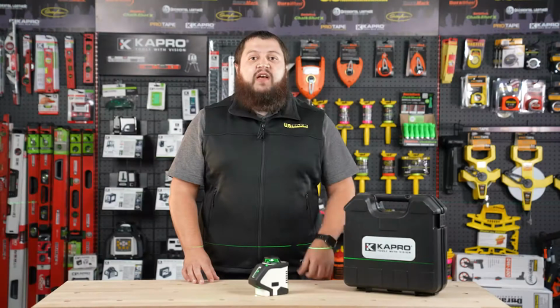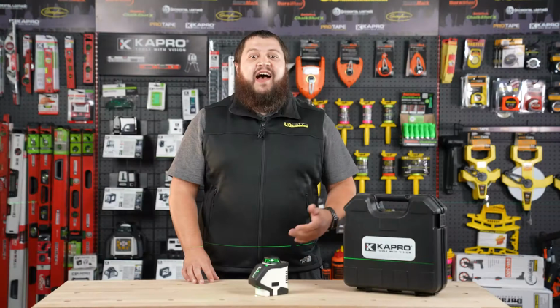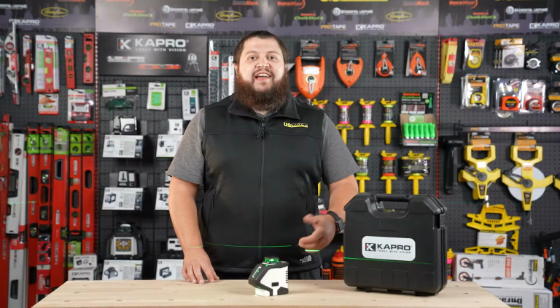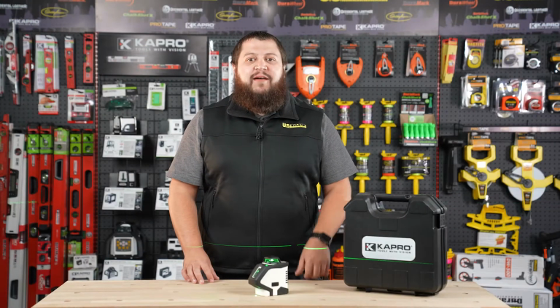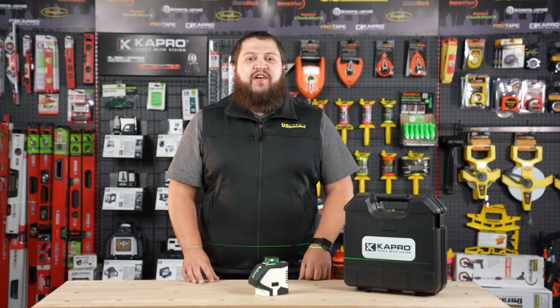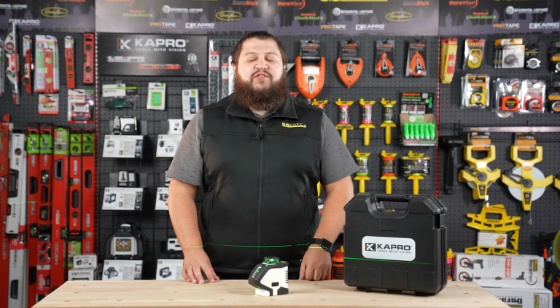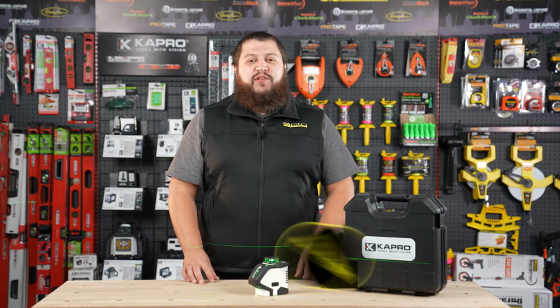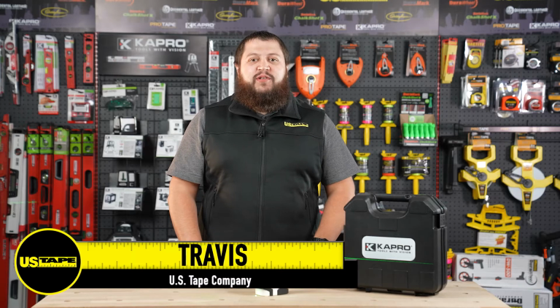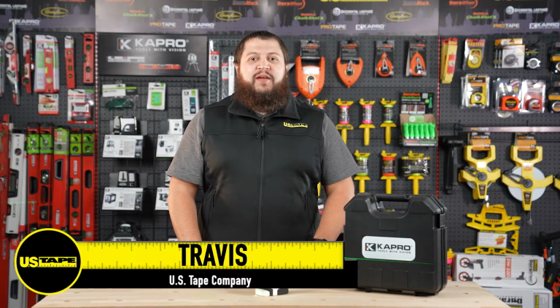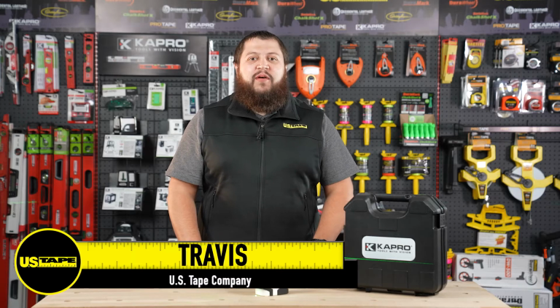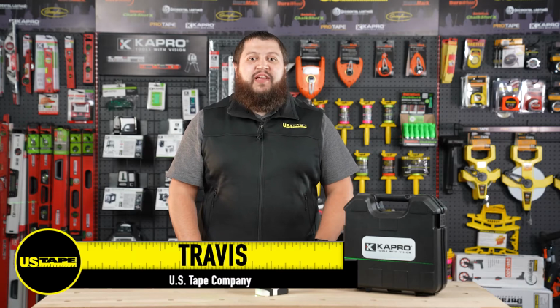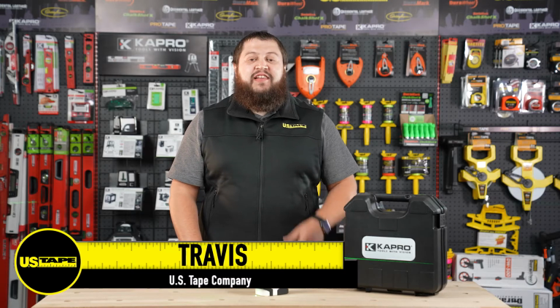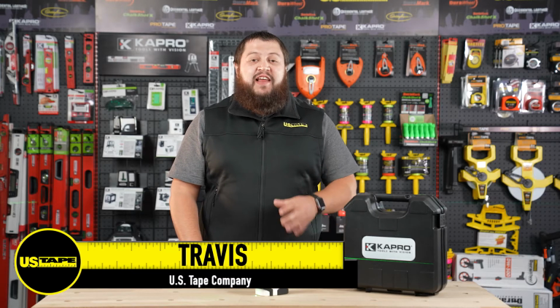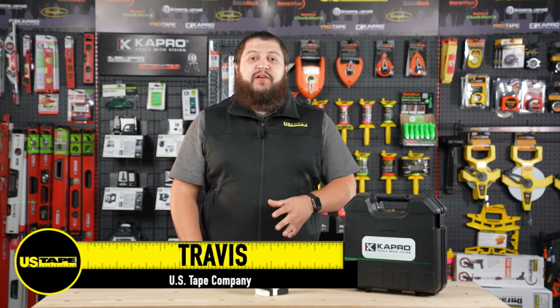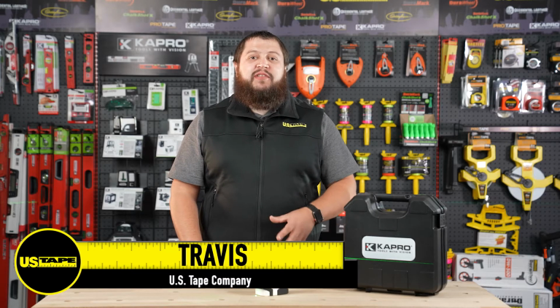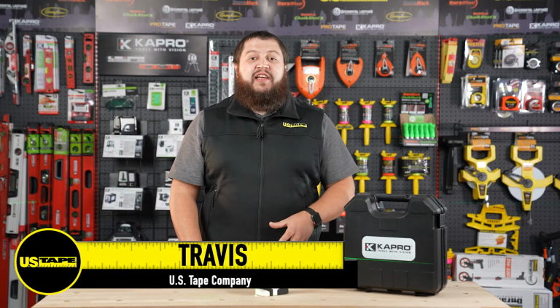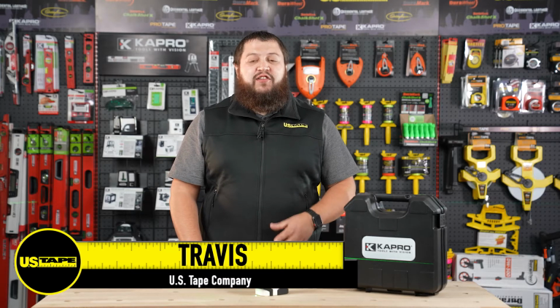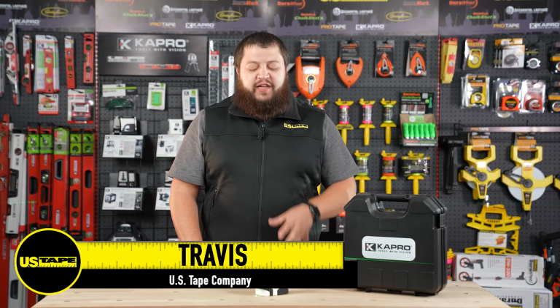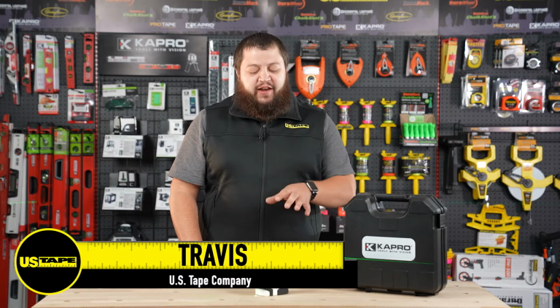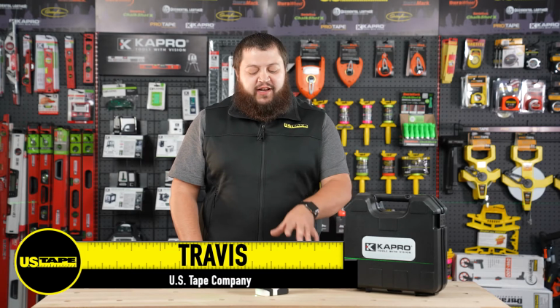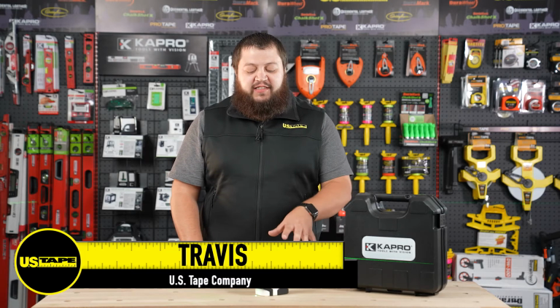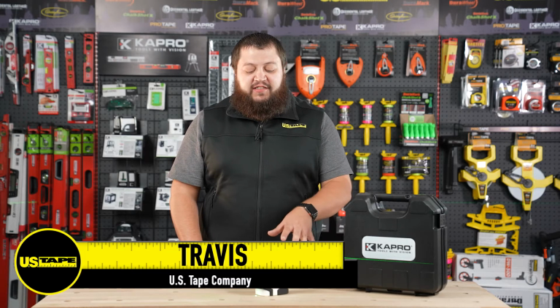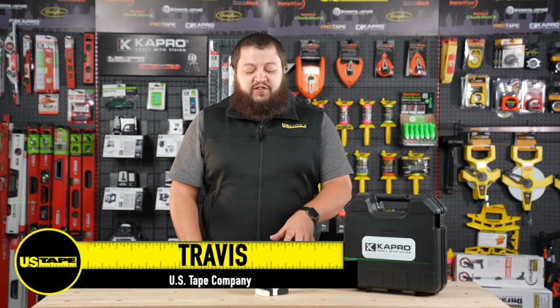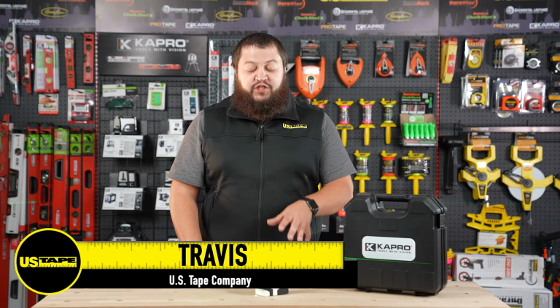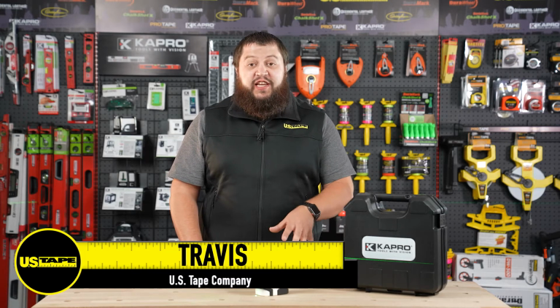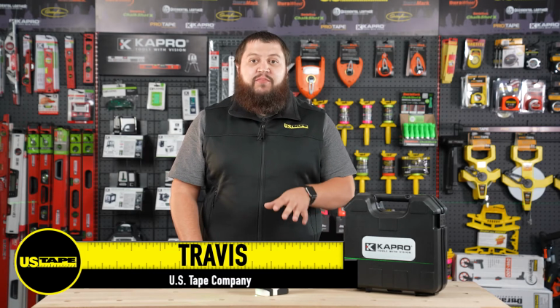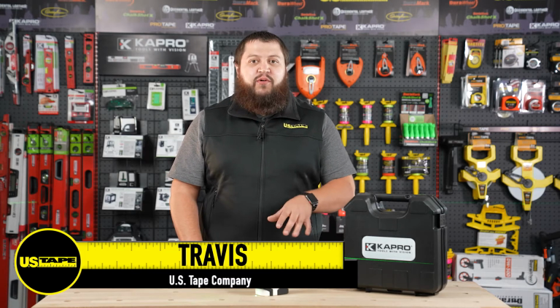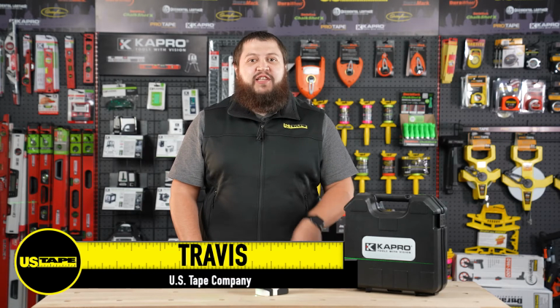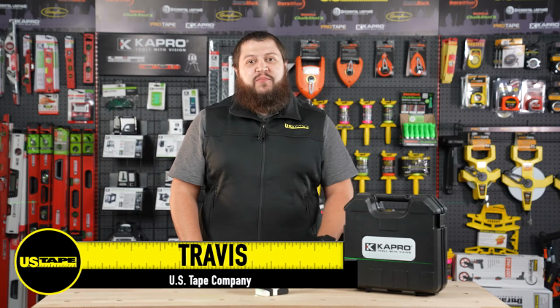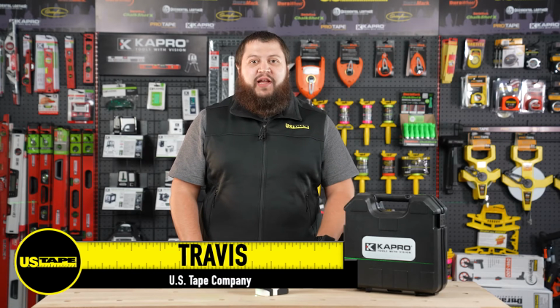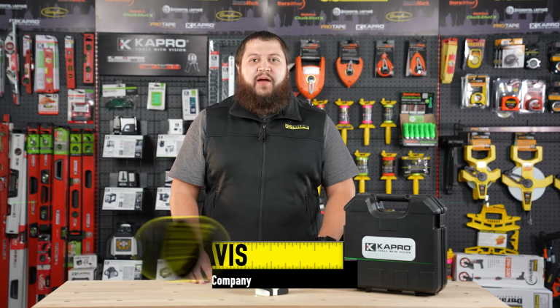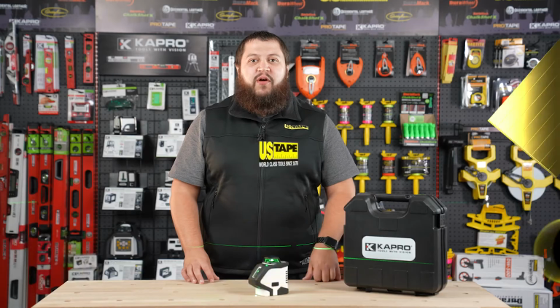Hi, I'm Travis with the U.S. Tape Company and today we're going to be taking a look at our 962G Pro Laser by Capro.